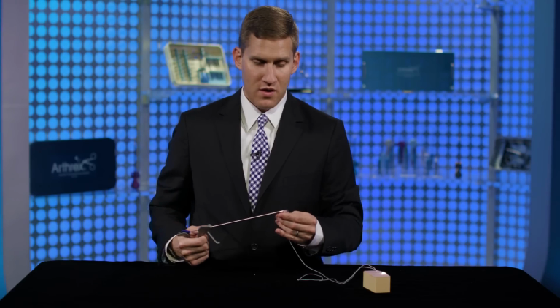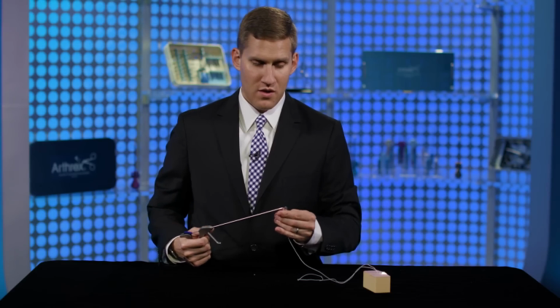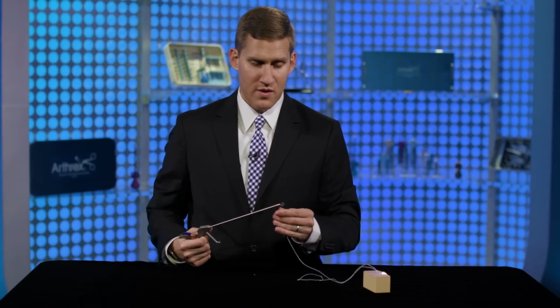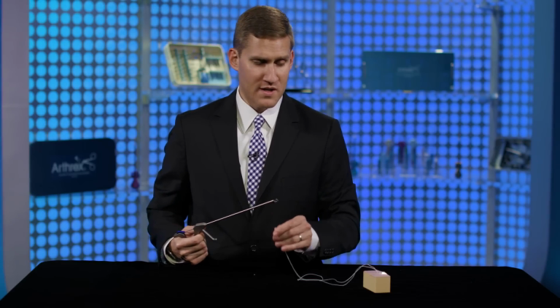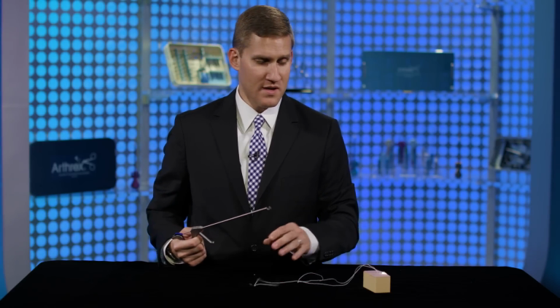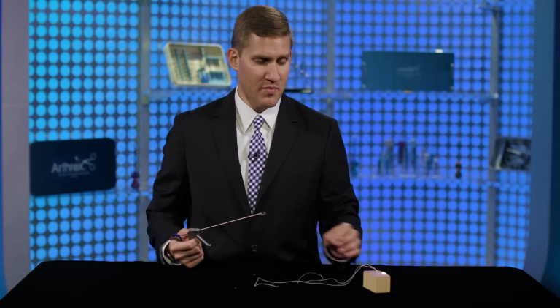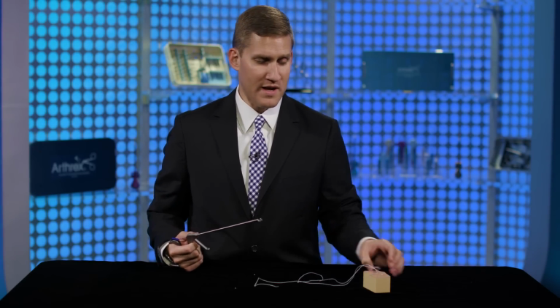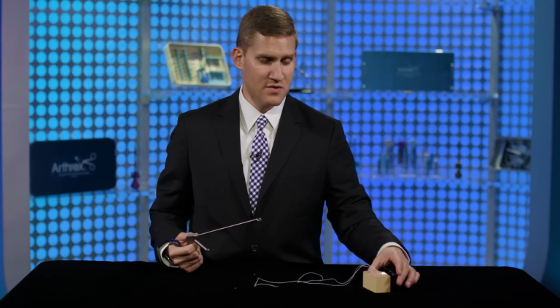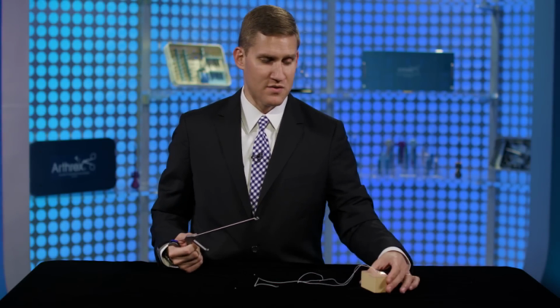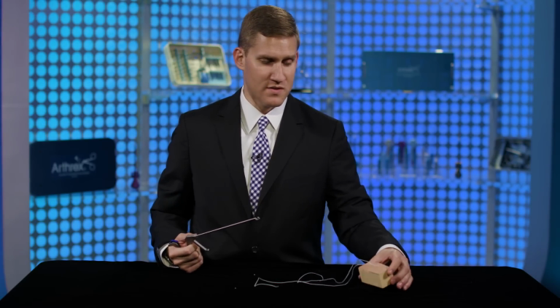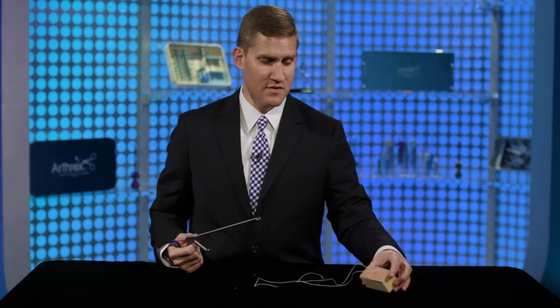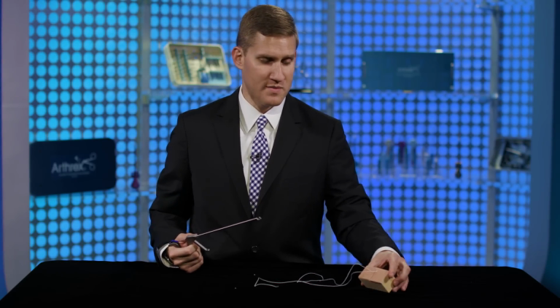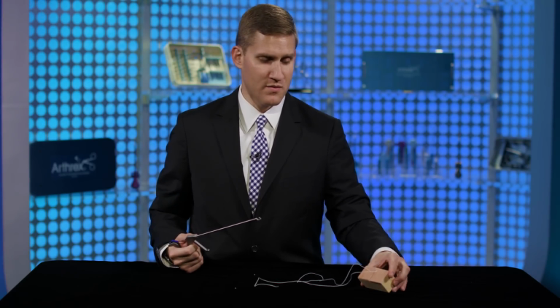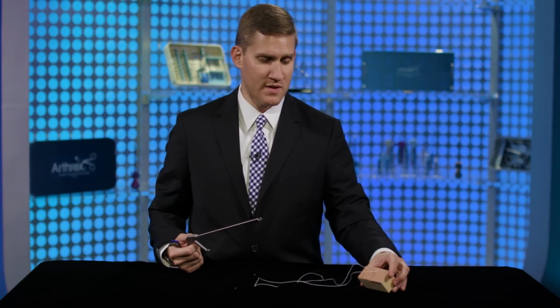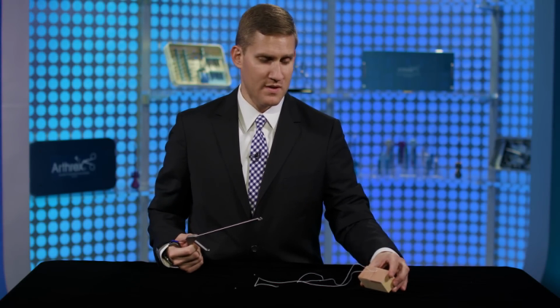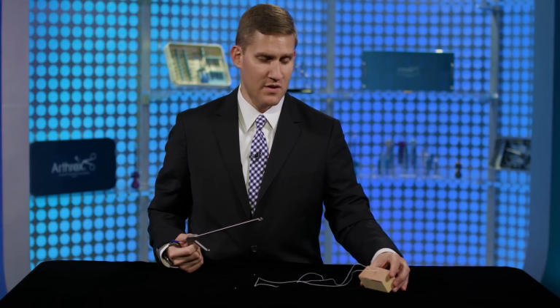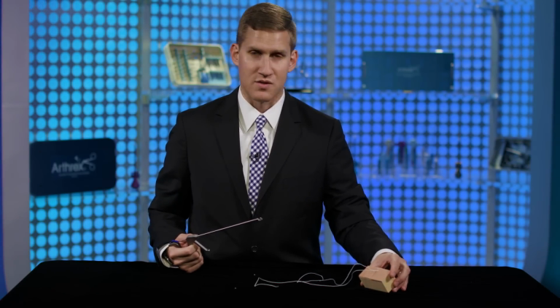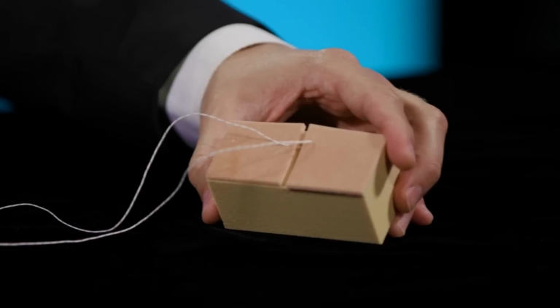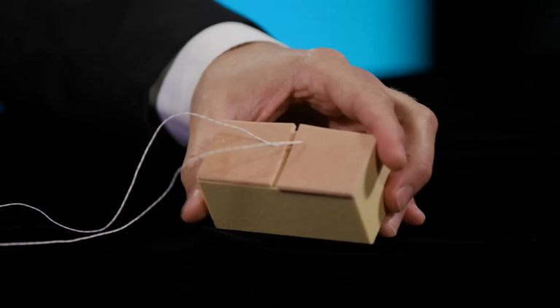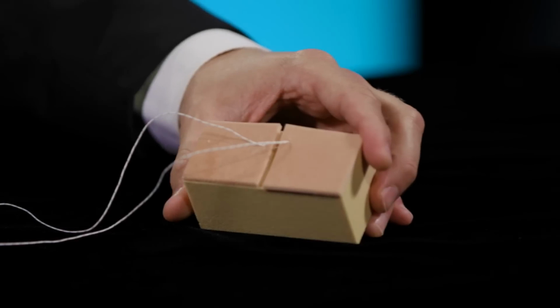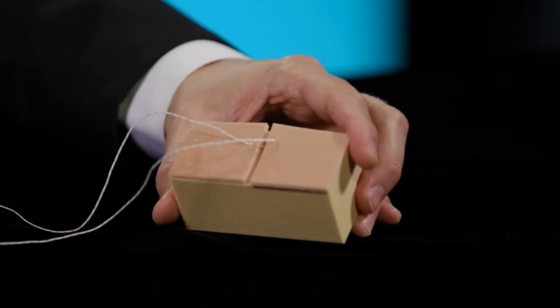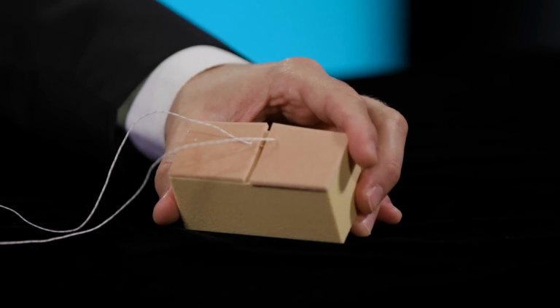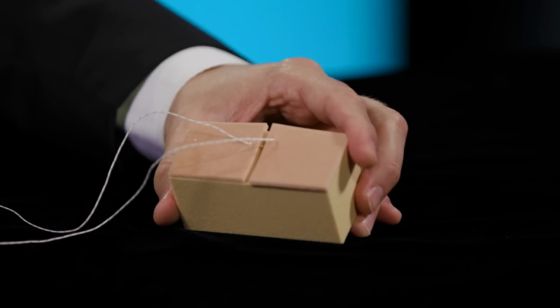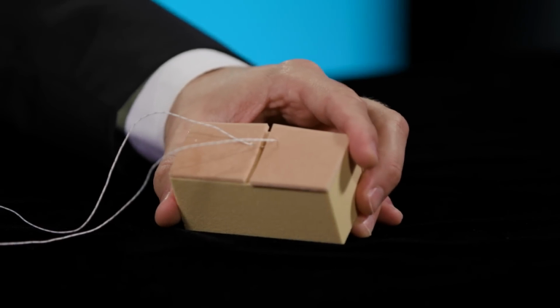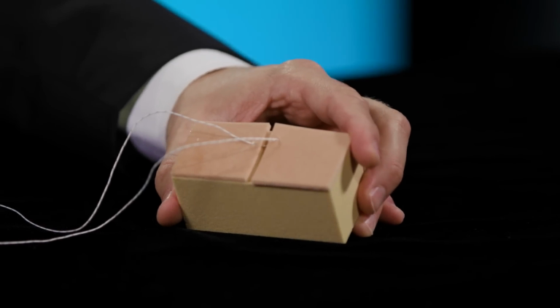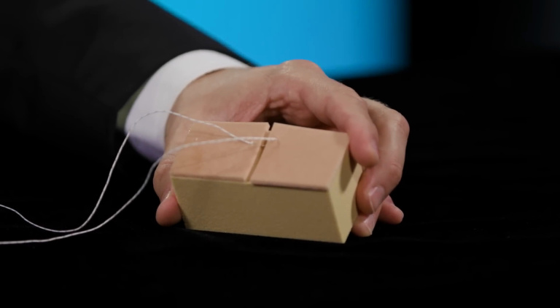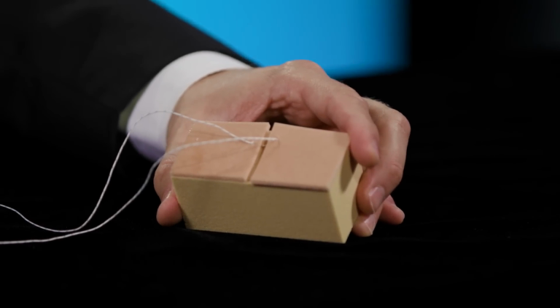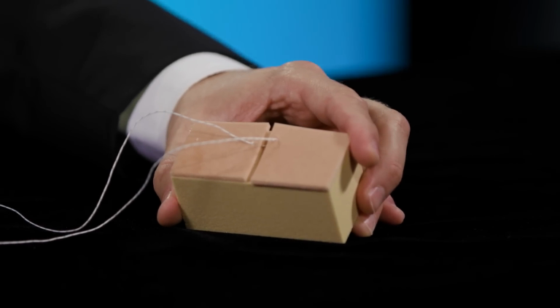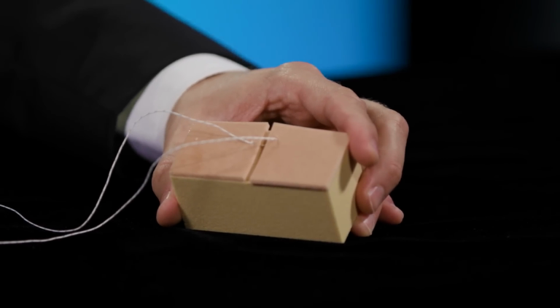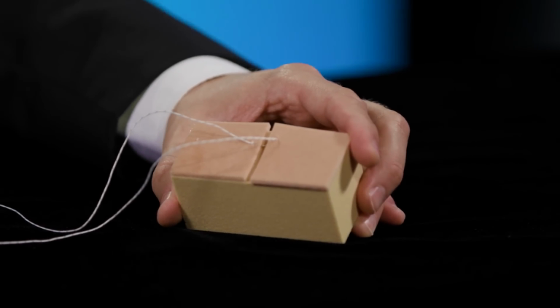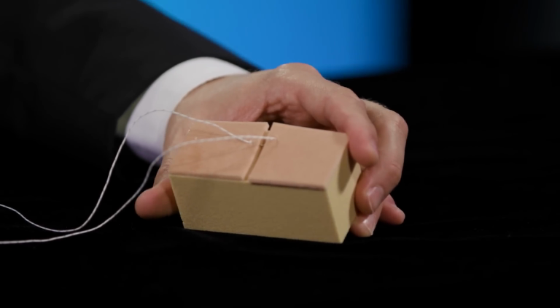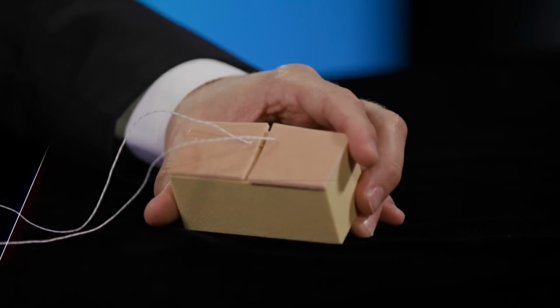You can continue to pass sutures for subsequent closure until you're happy with the amount of closure you've achieved.